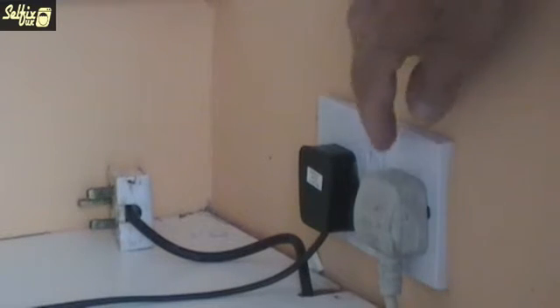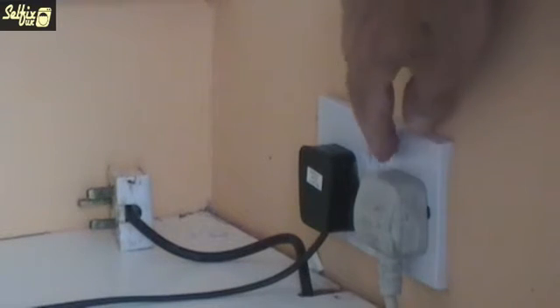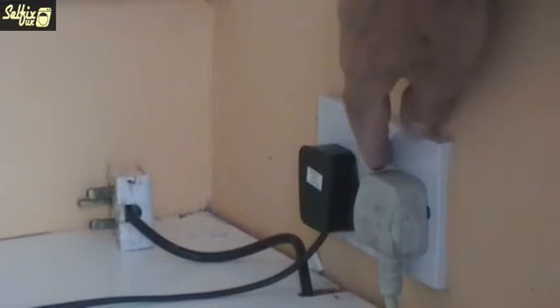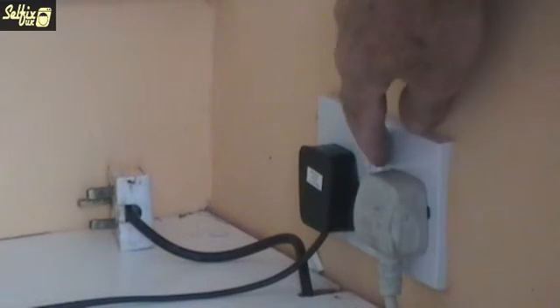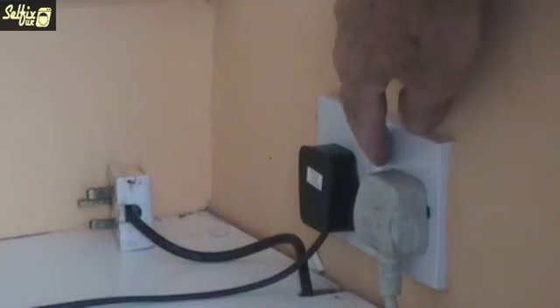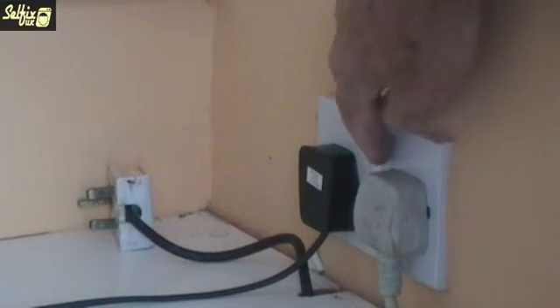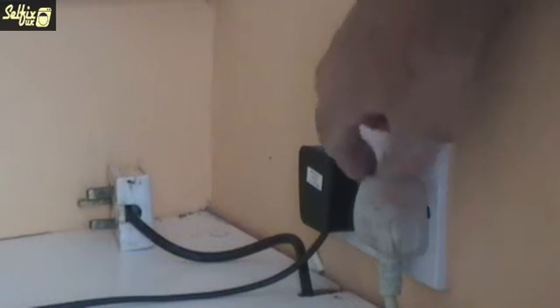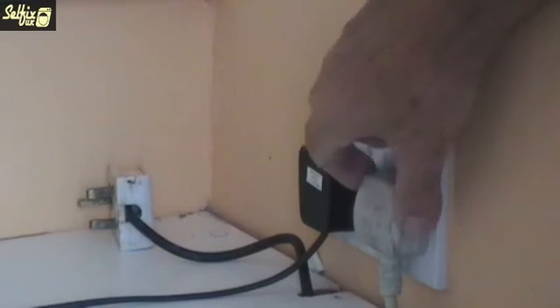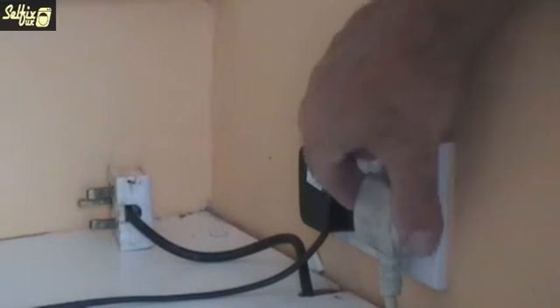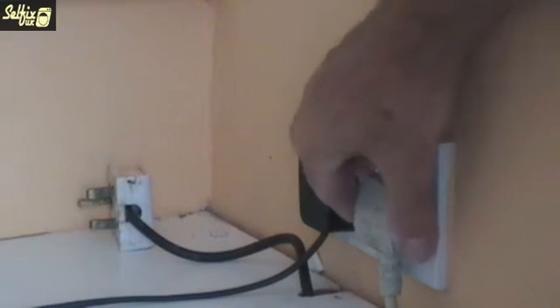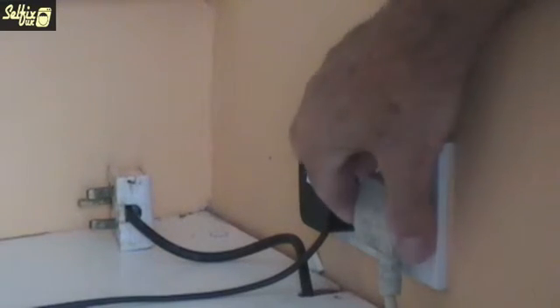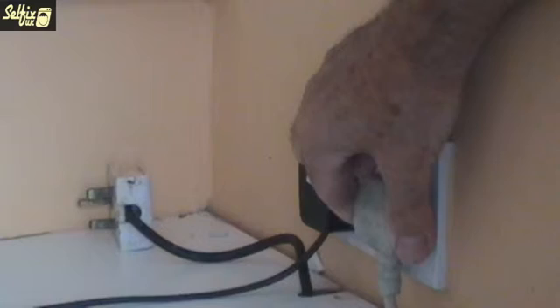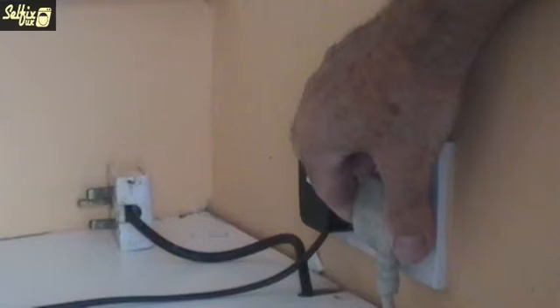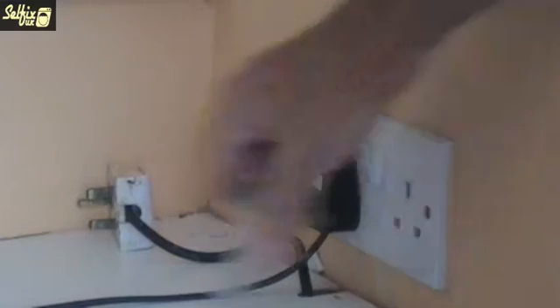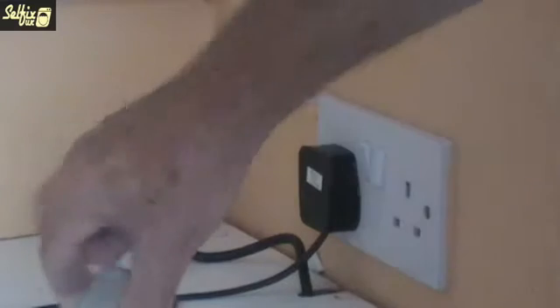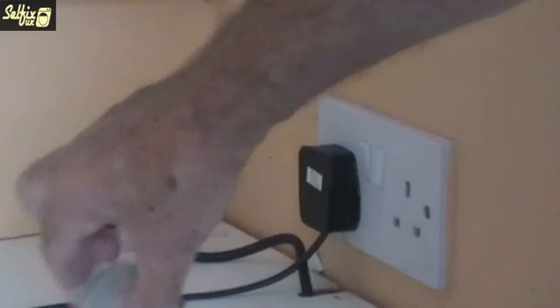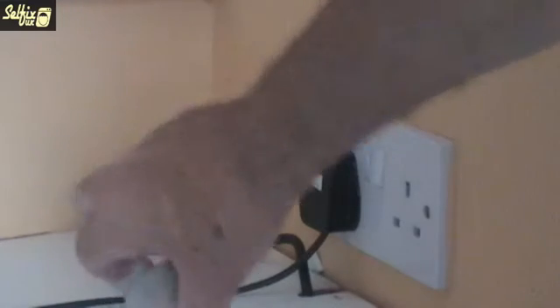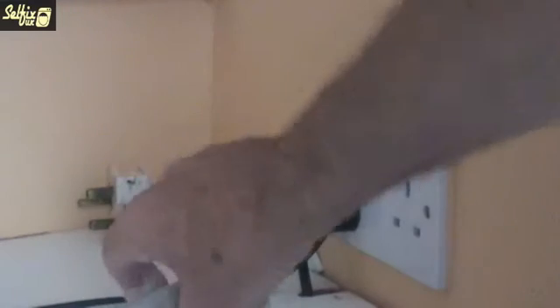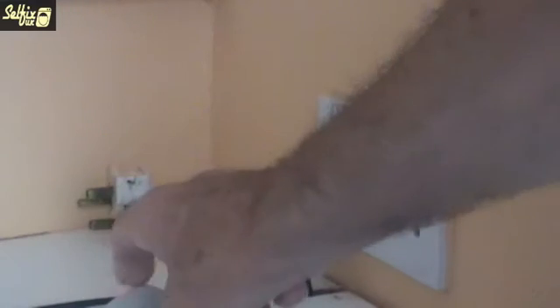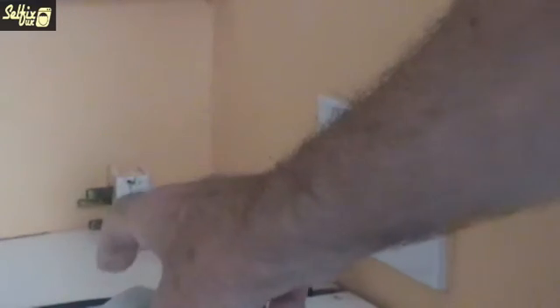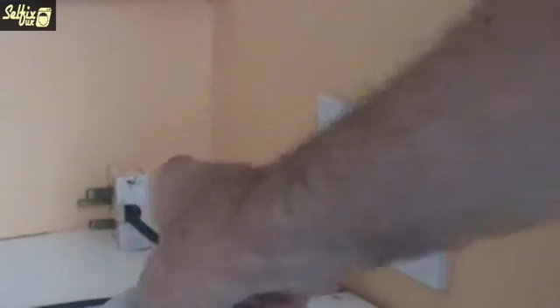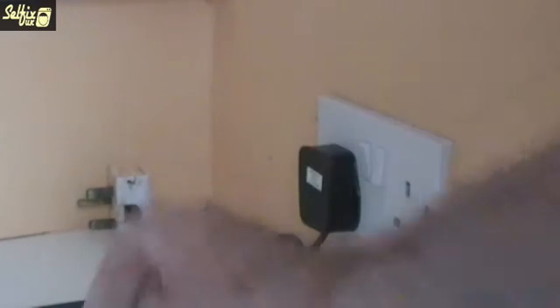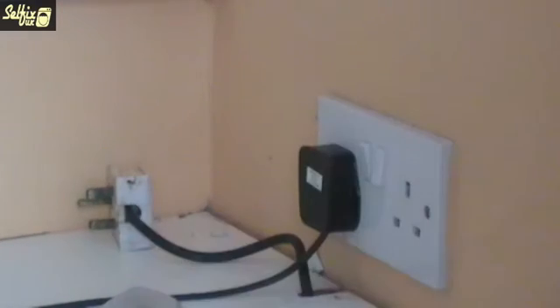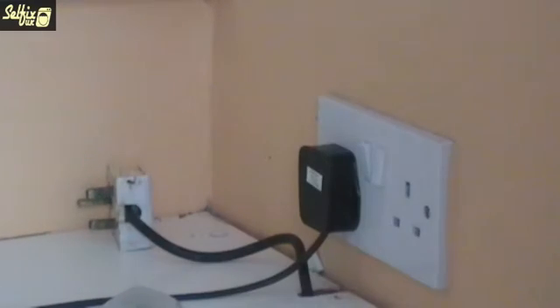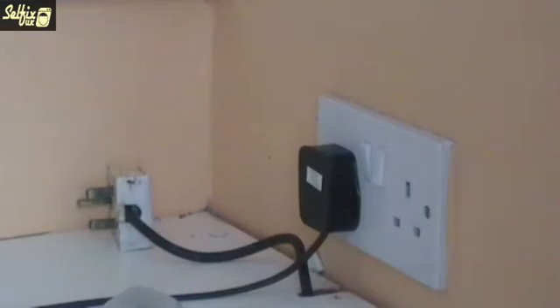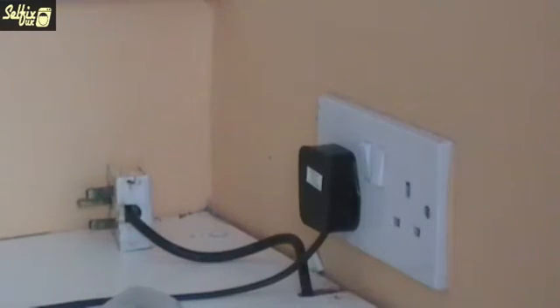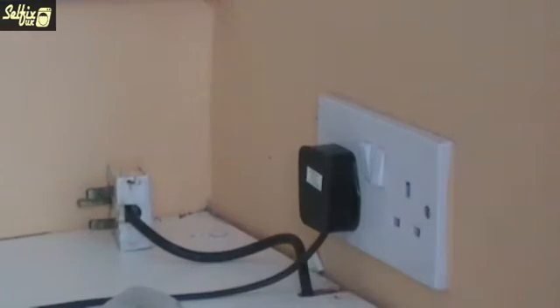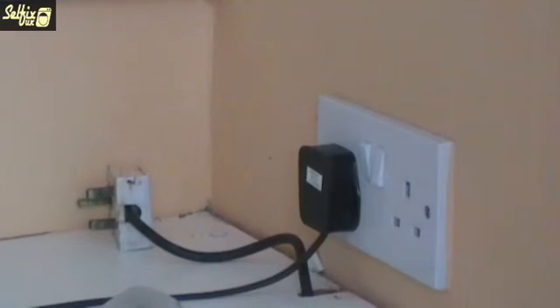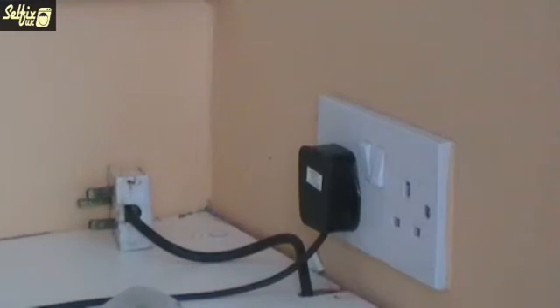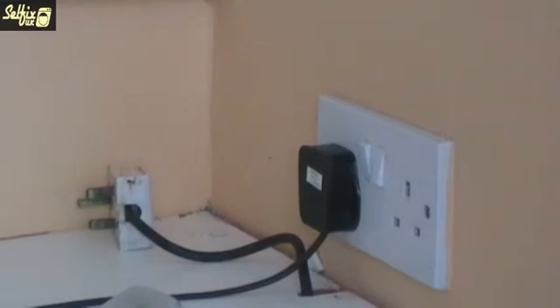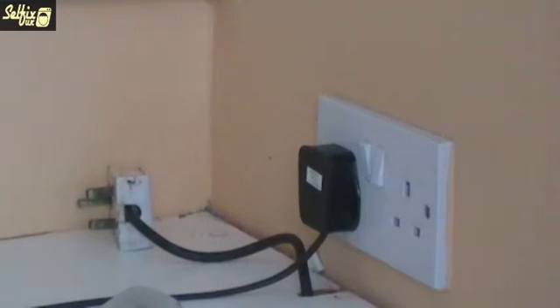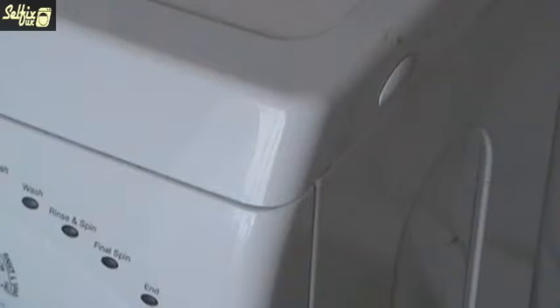Before you attempt any repair on a domestic appliance, first remove the plug from the mains power supply.